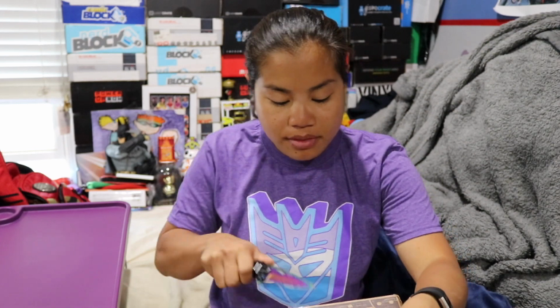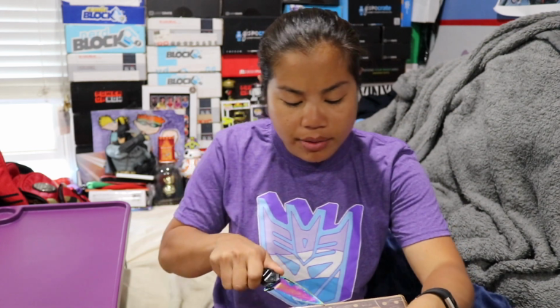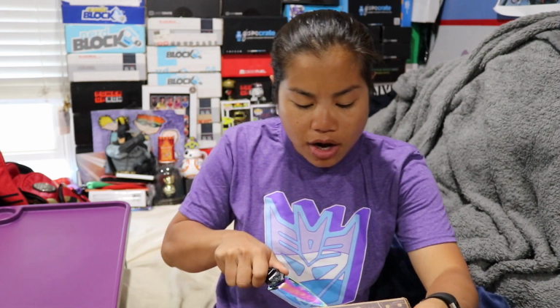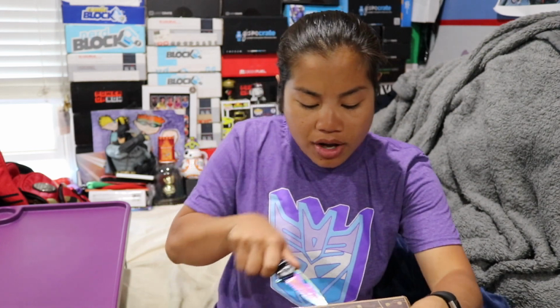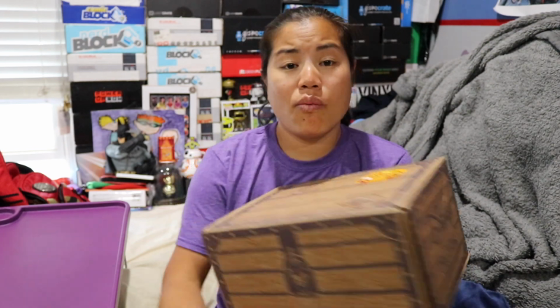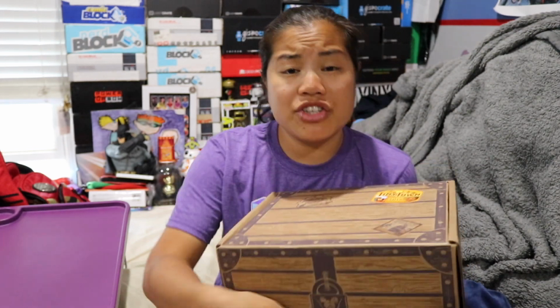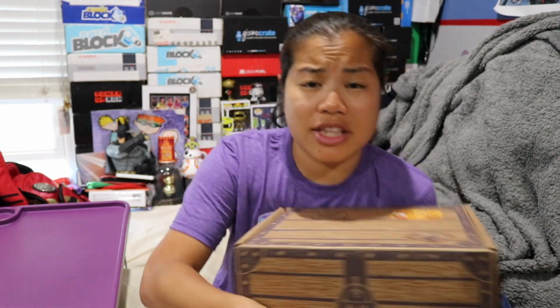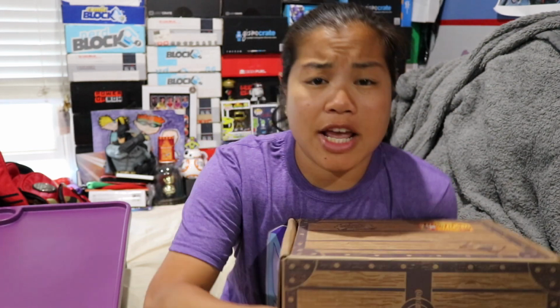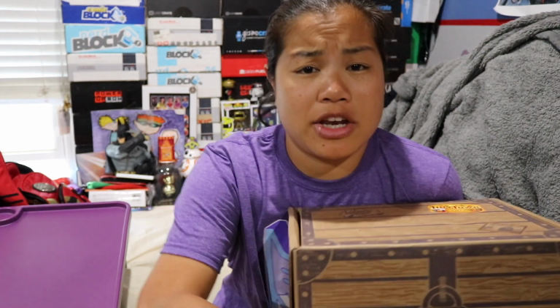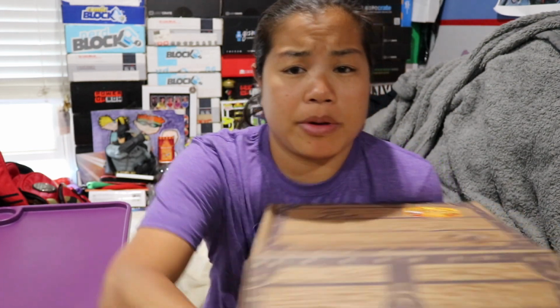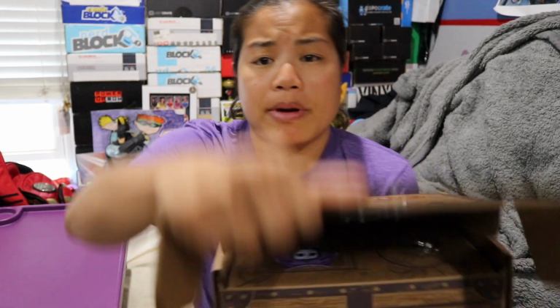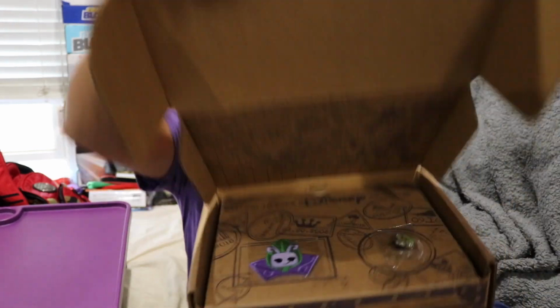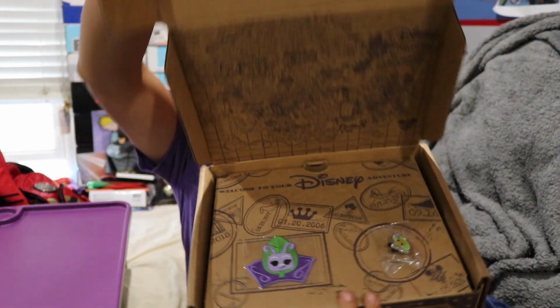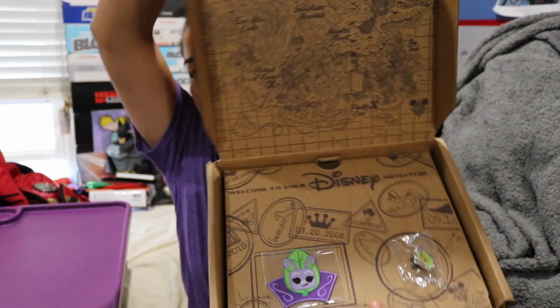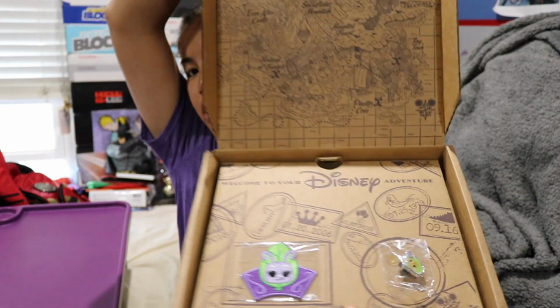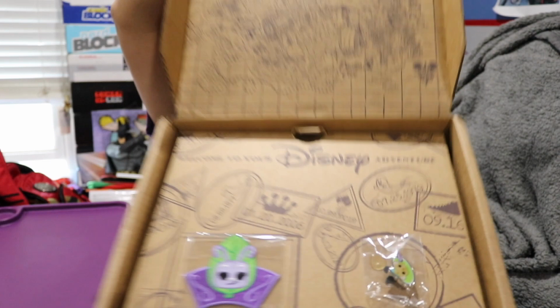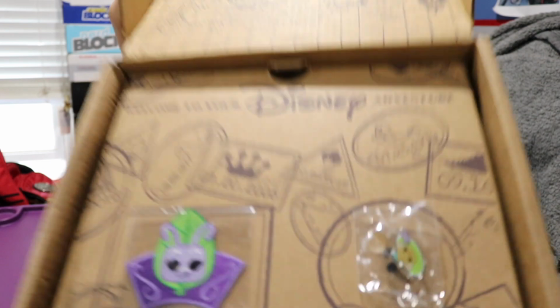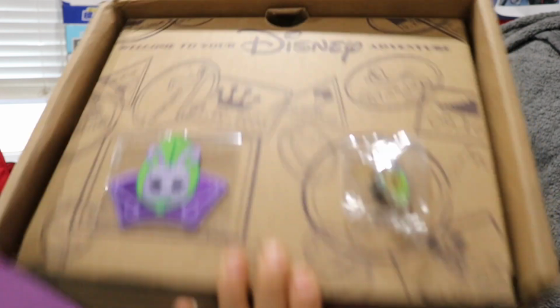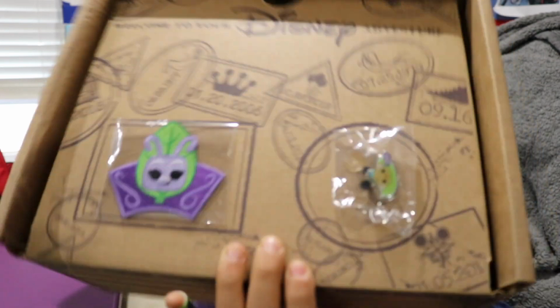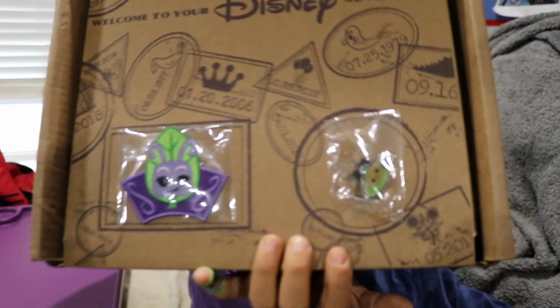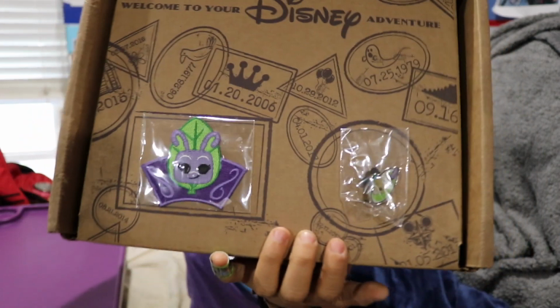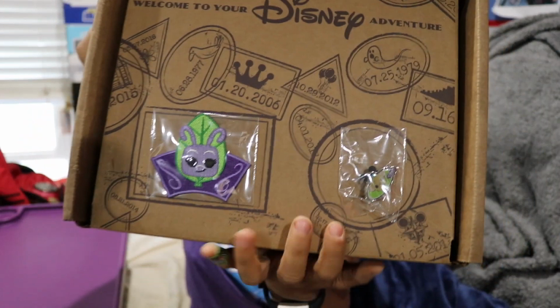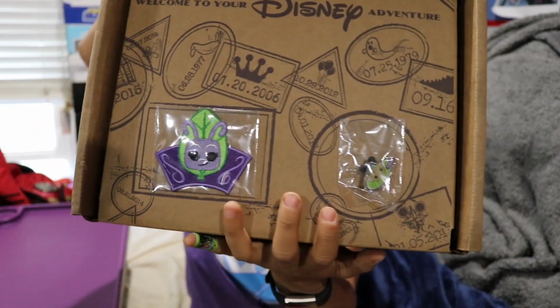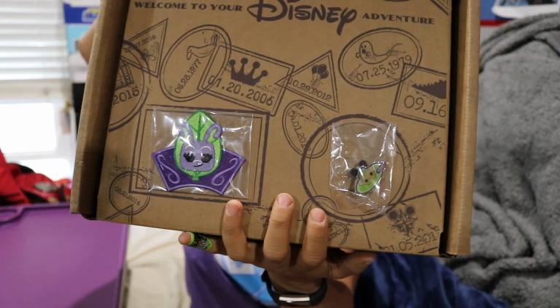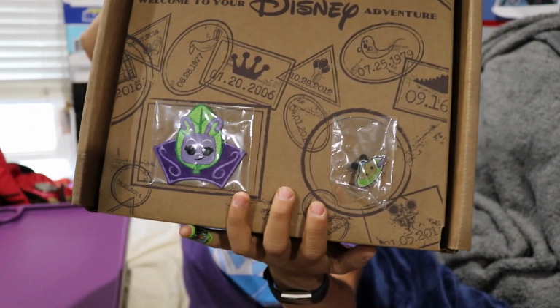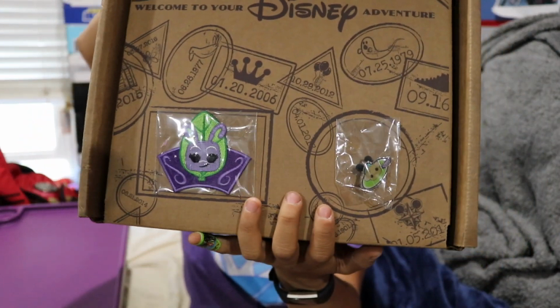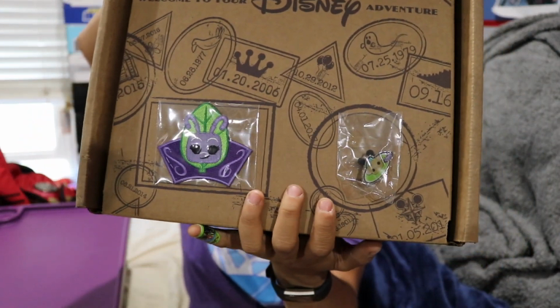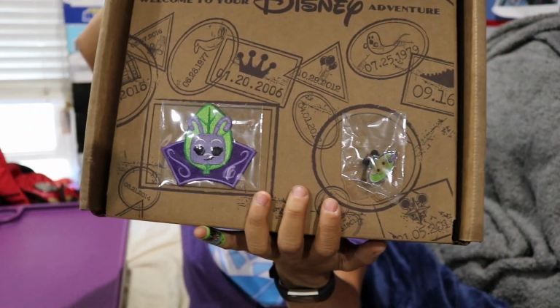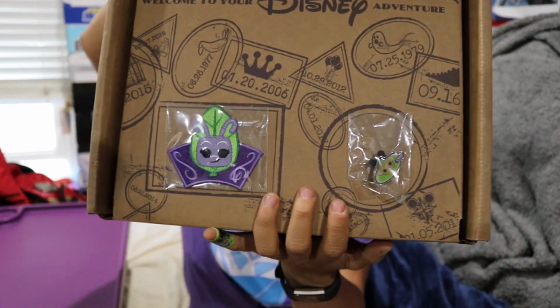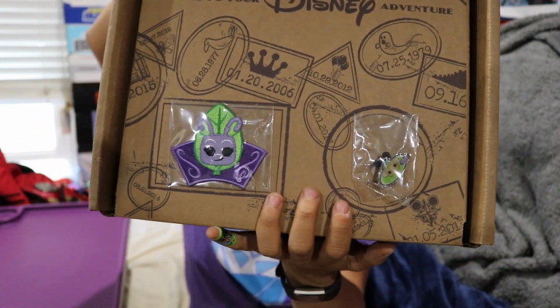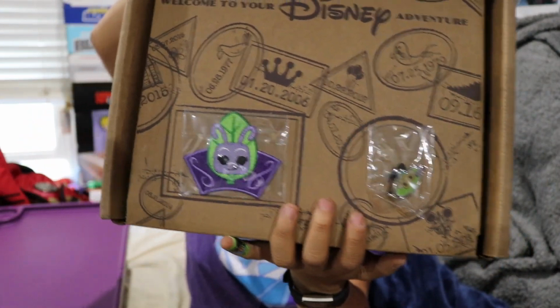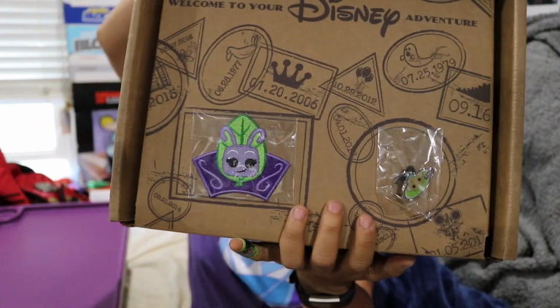Here we go. So once you cut the tape and you open up the box, this is what you're going to see — patch and pin, patch and pin, patch and patch and patch and pin.